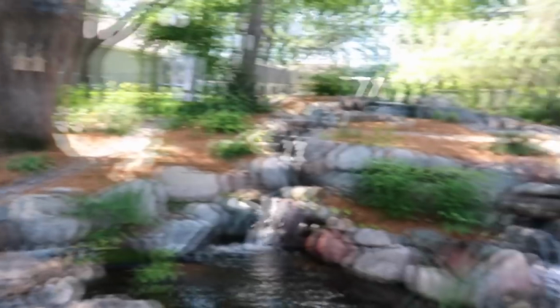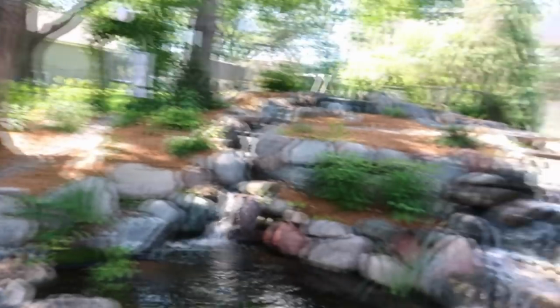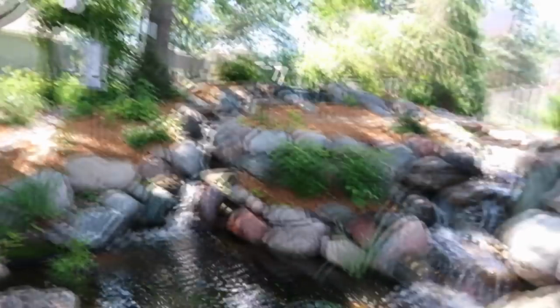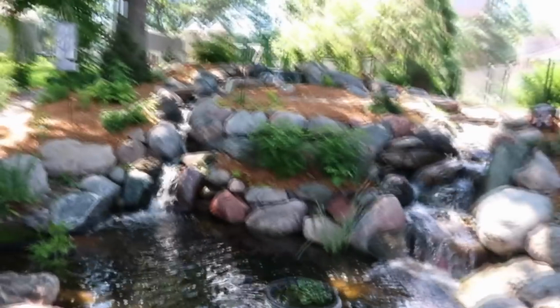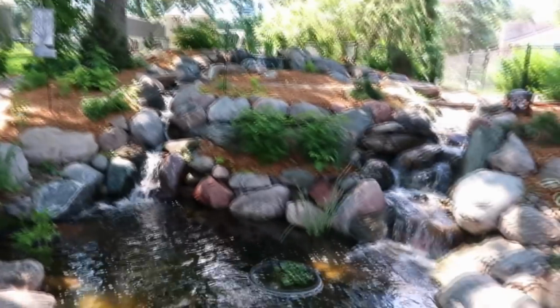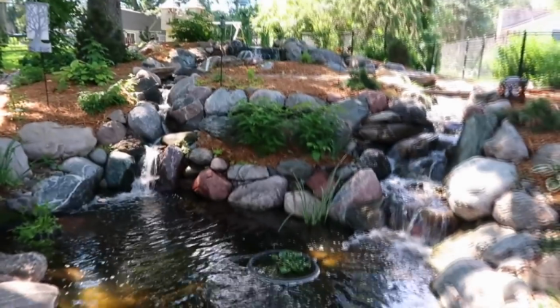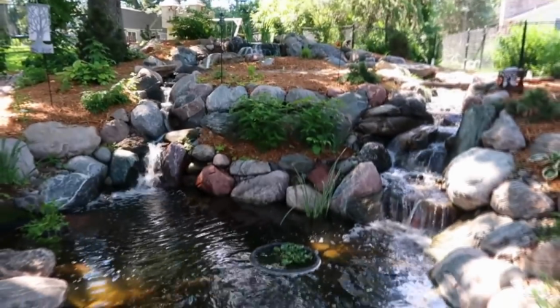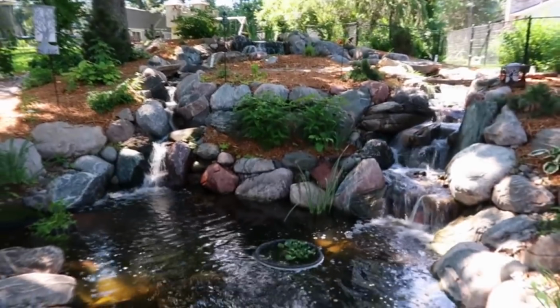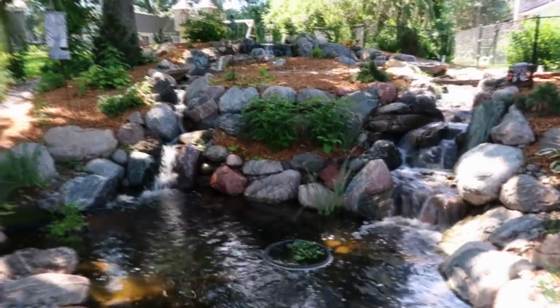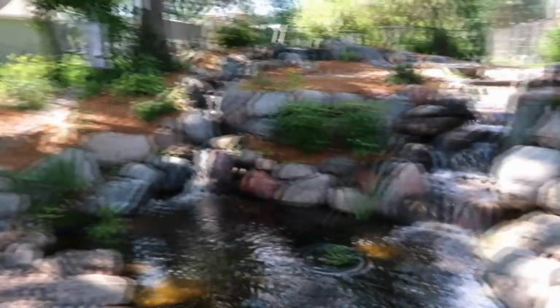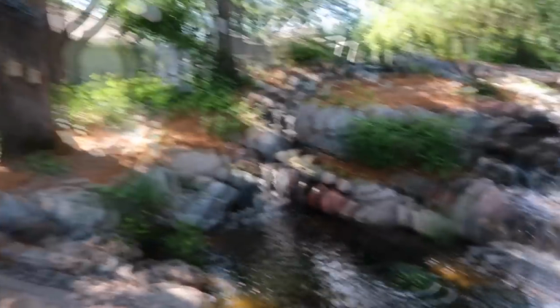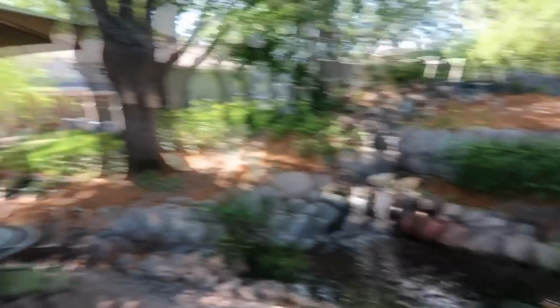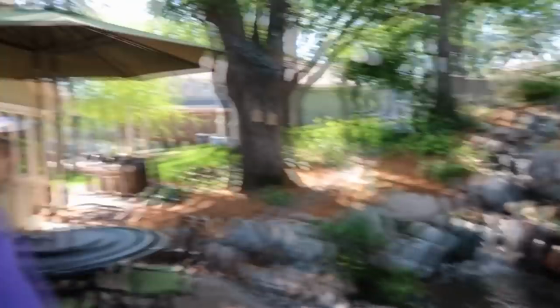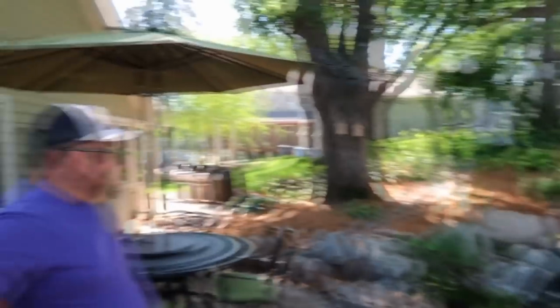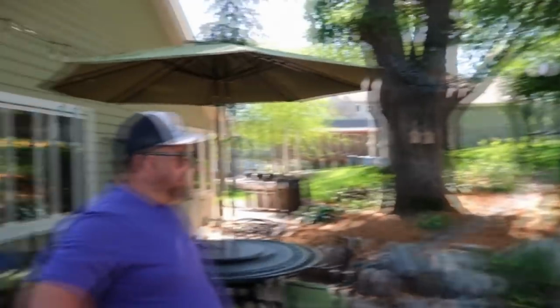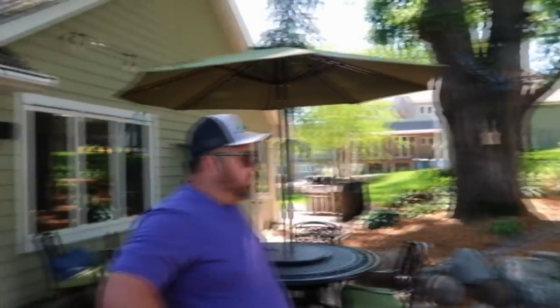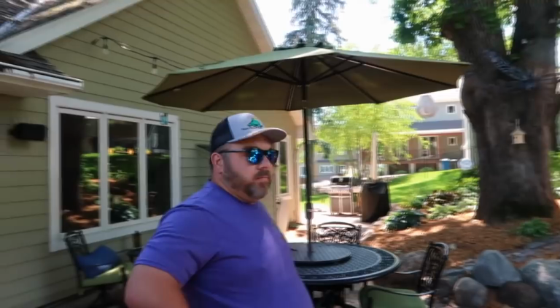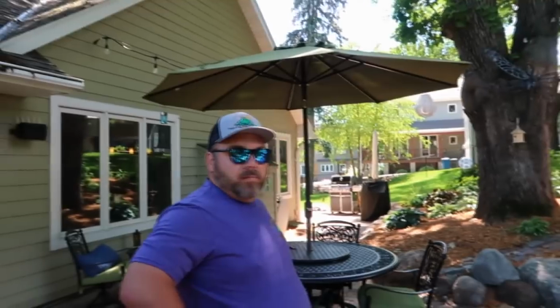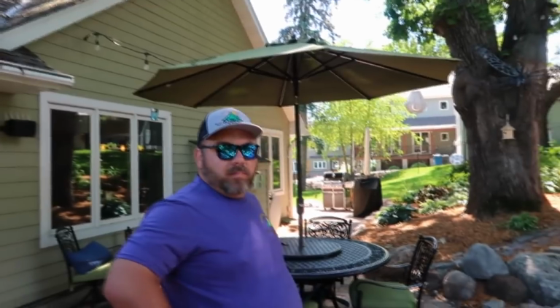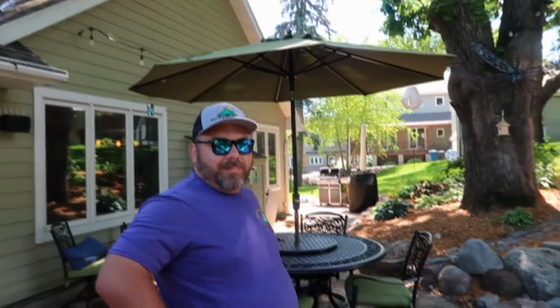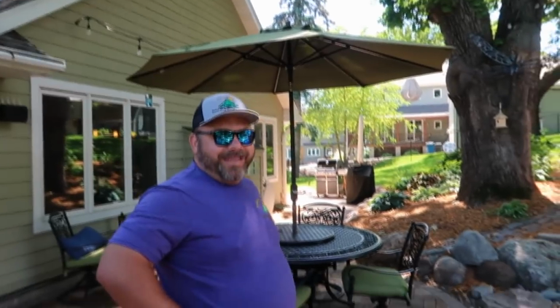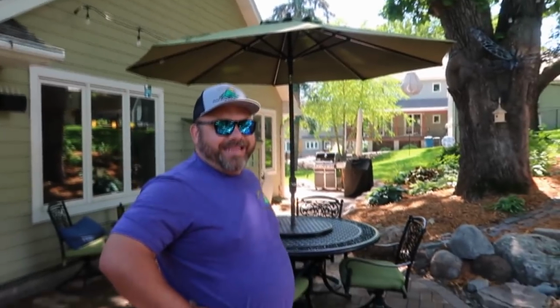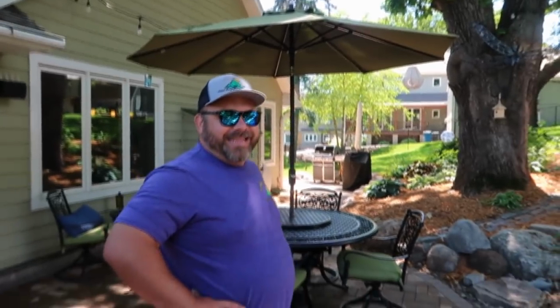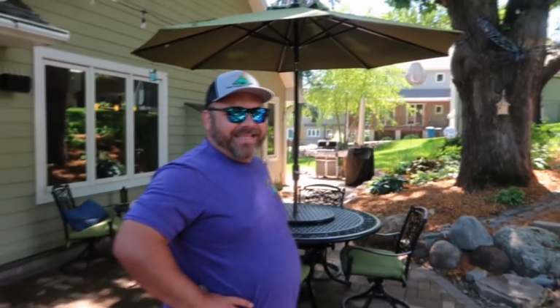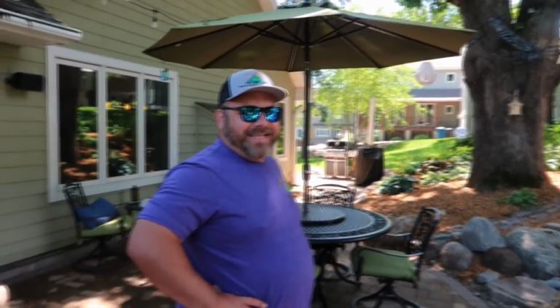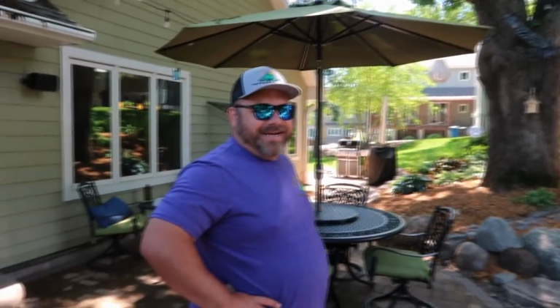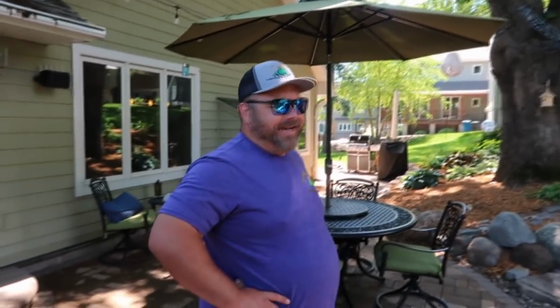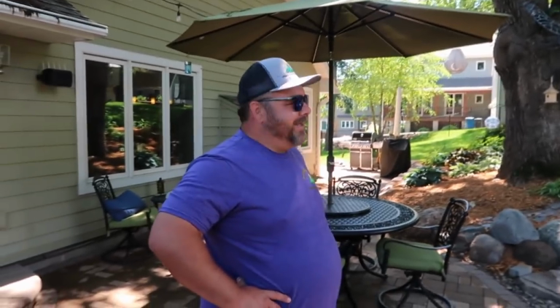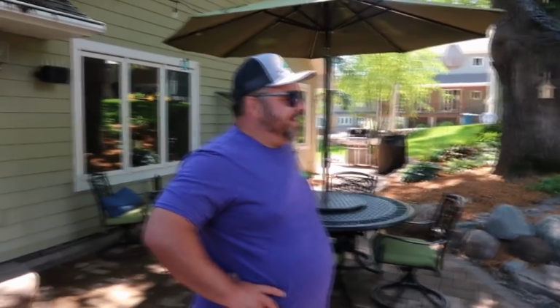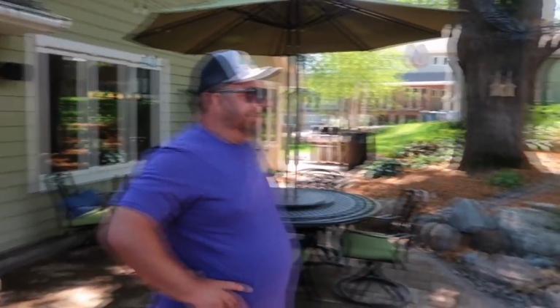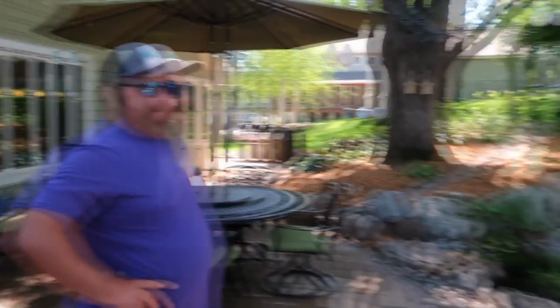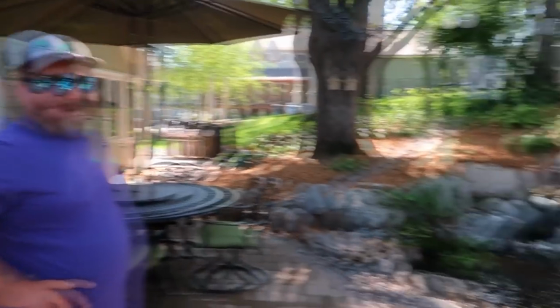For $40,000 you can have by far the coolest yard in the neighborhood.